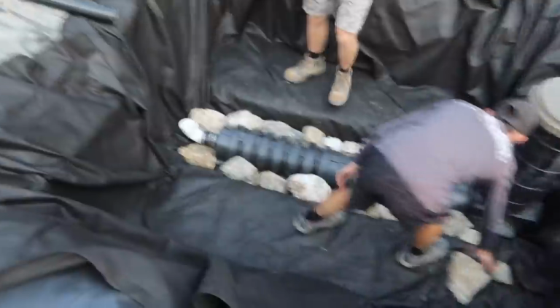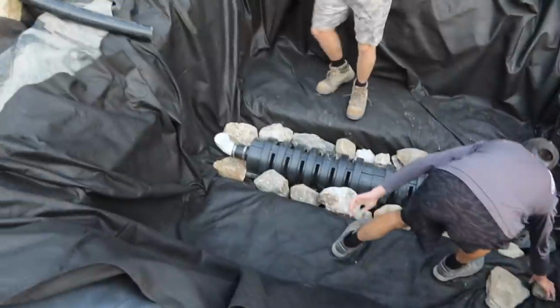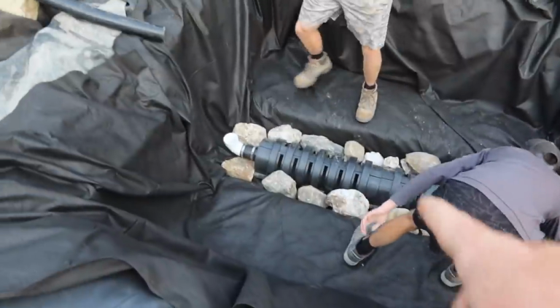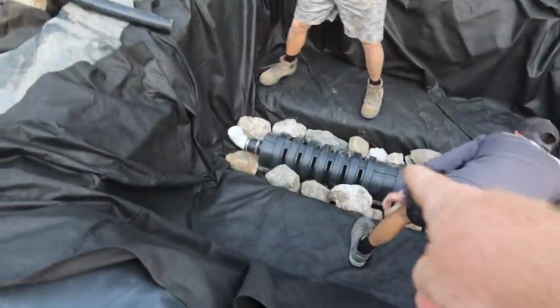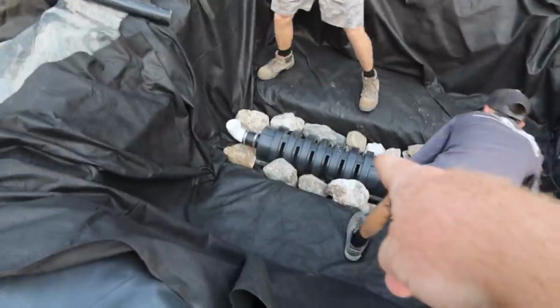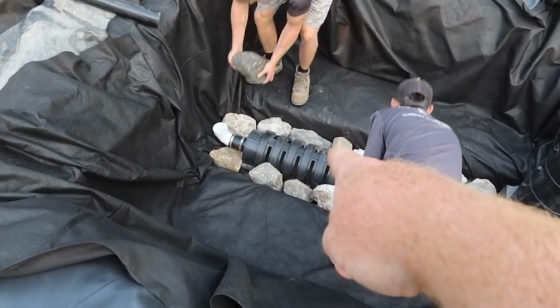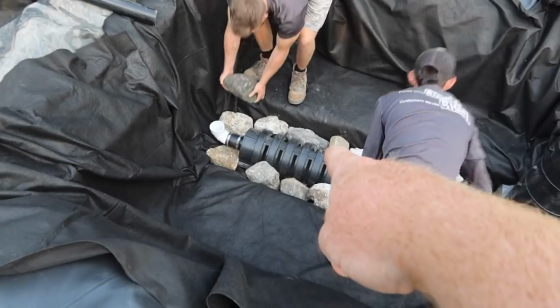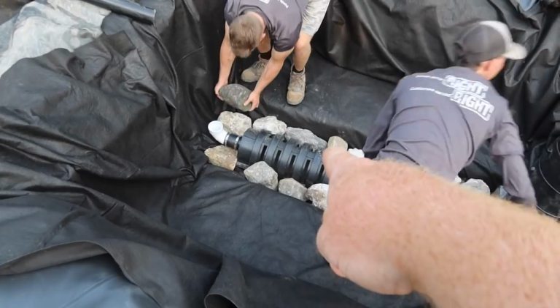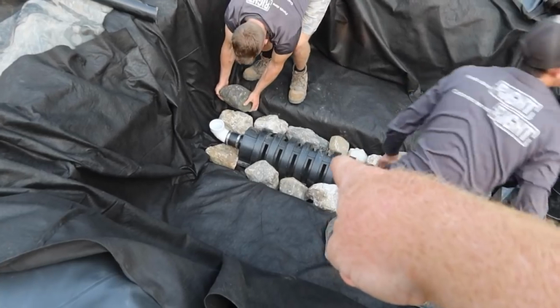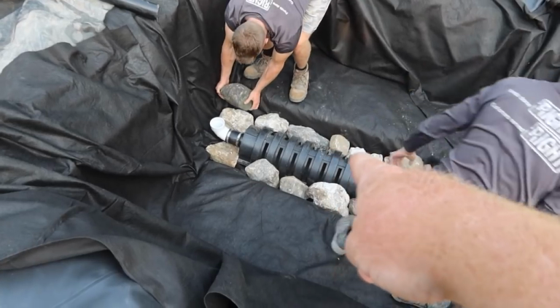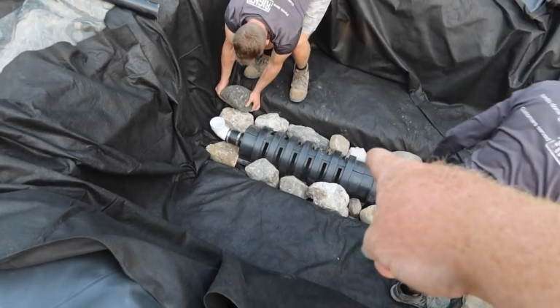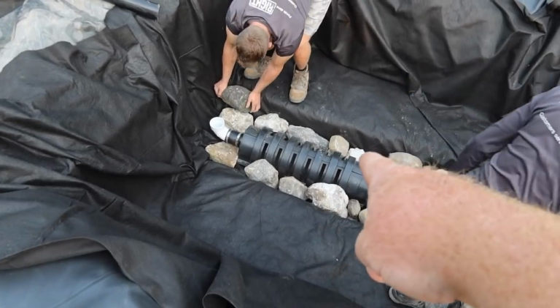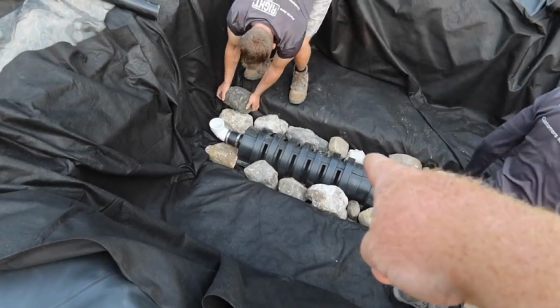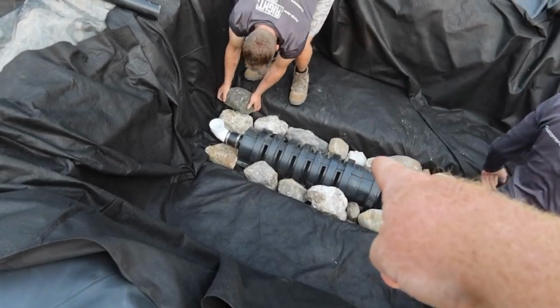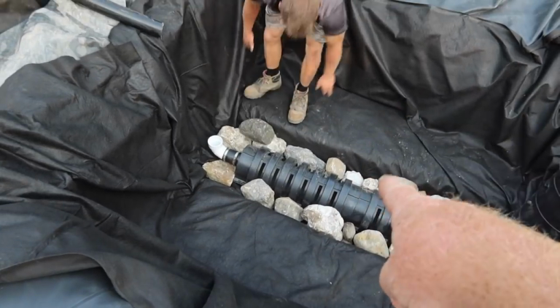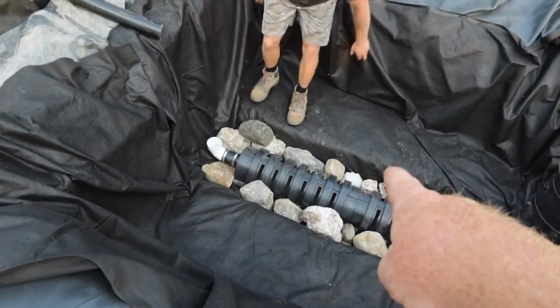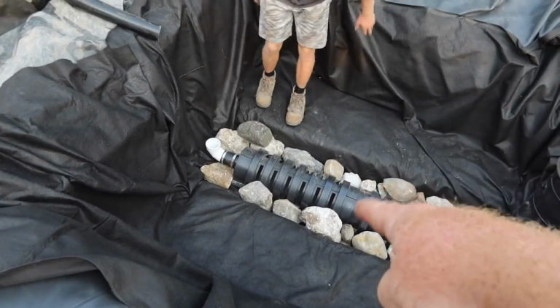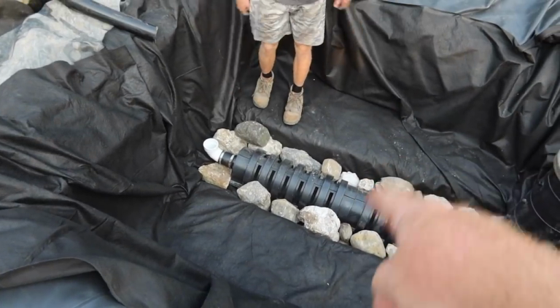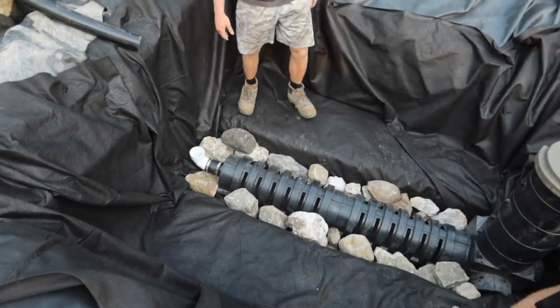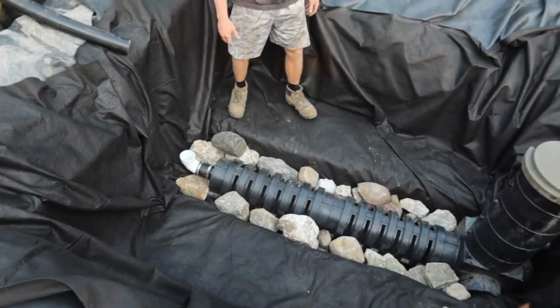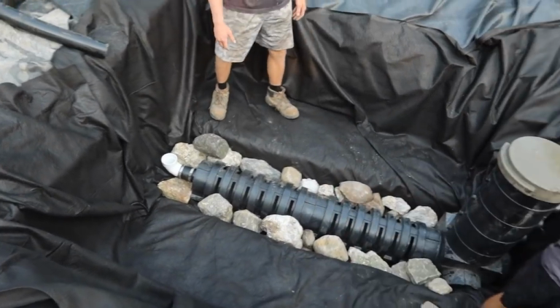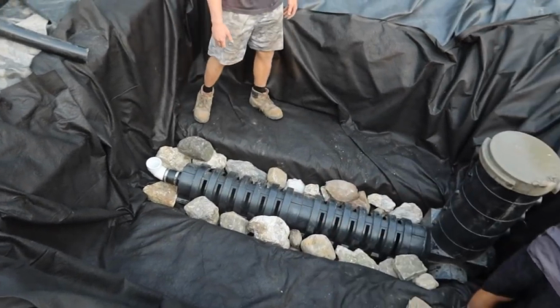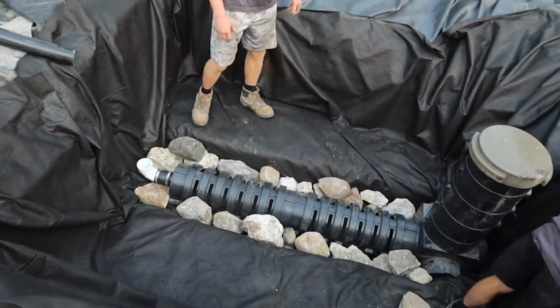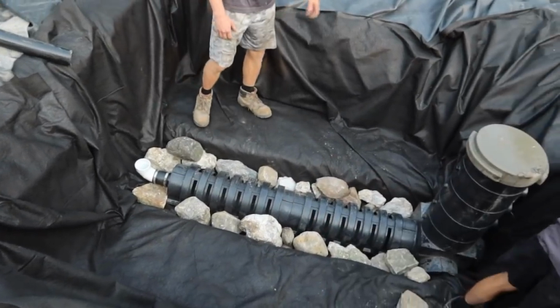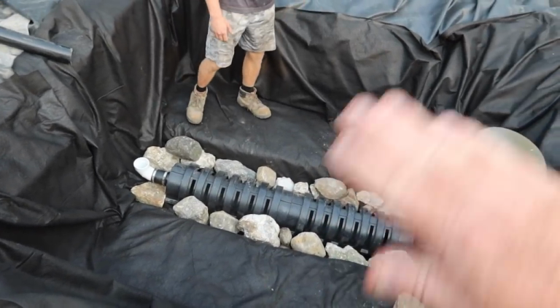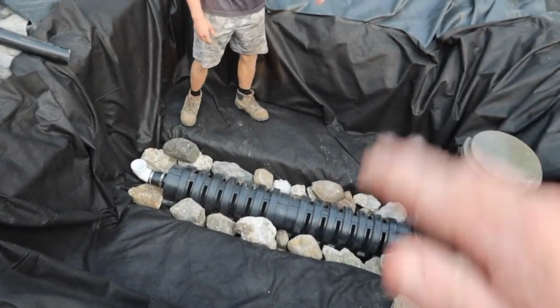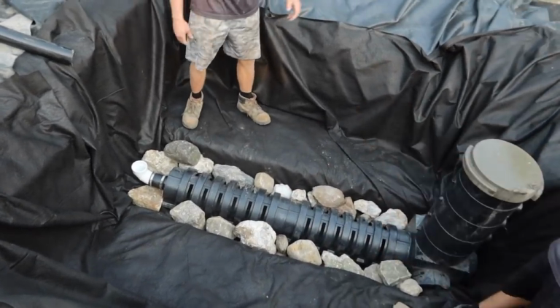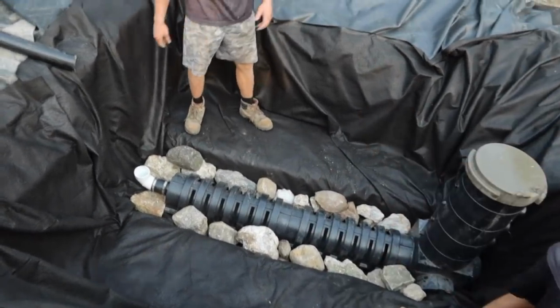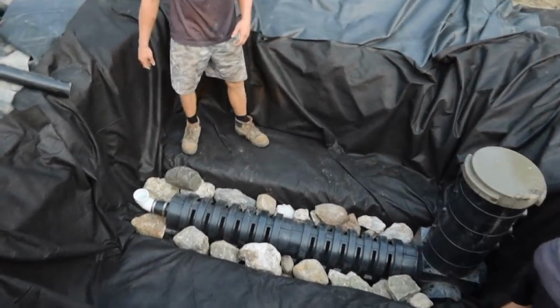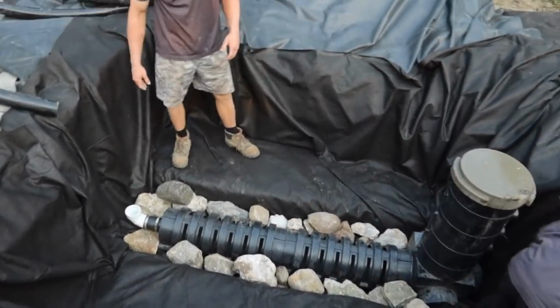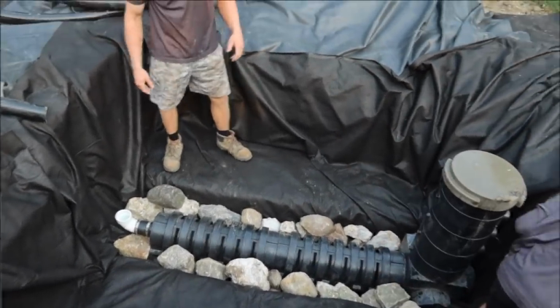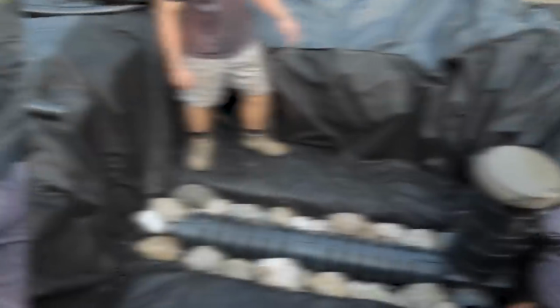Once they get that level with the top of the centipede, we'll come in with our aqua blocks over the top.